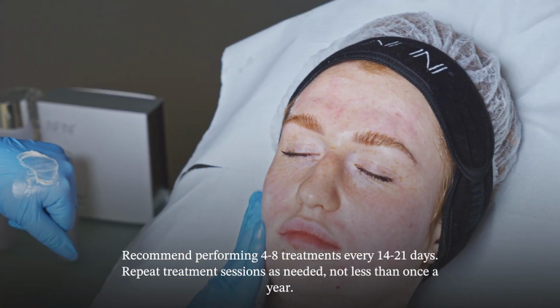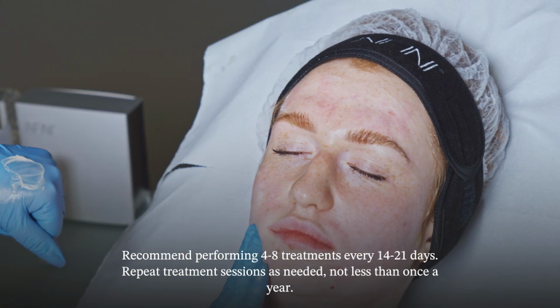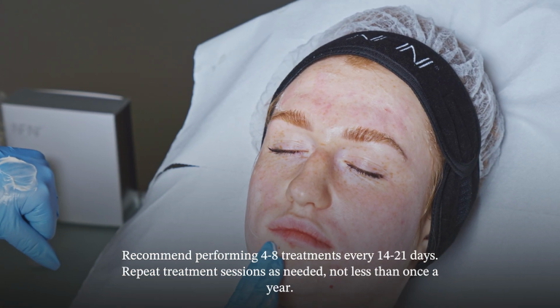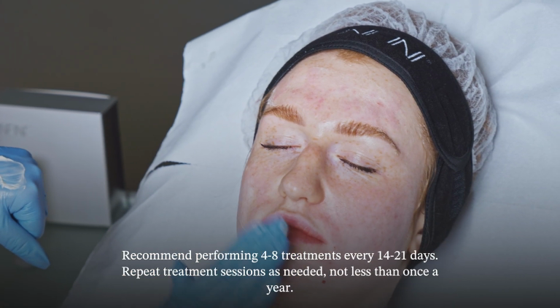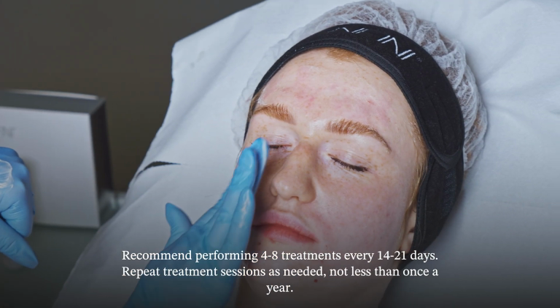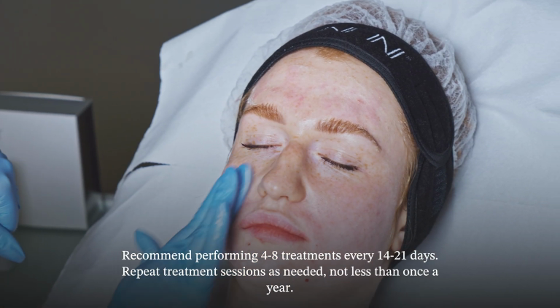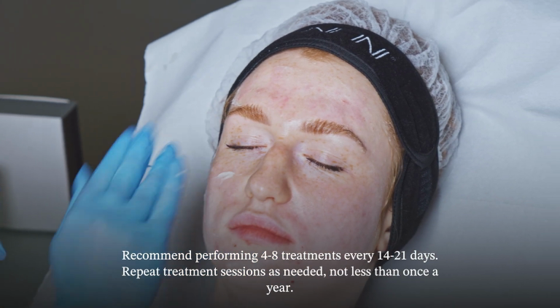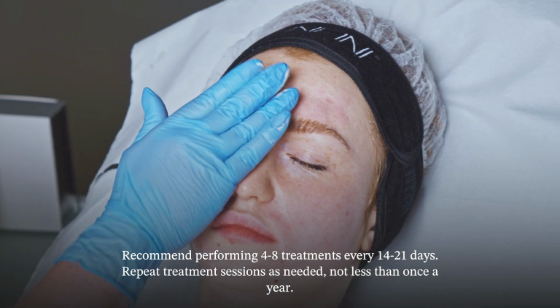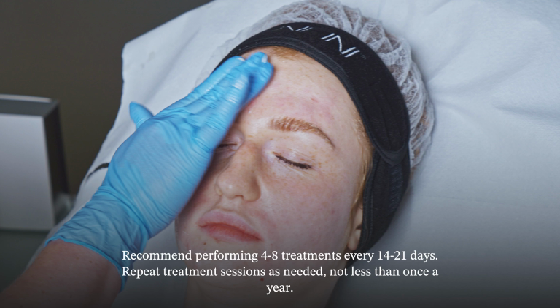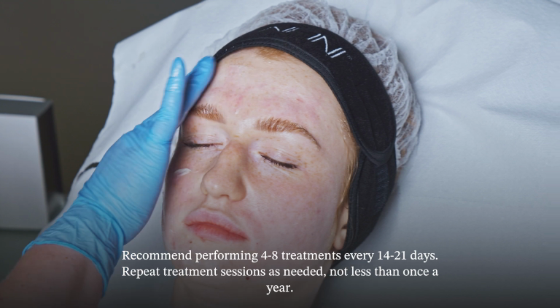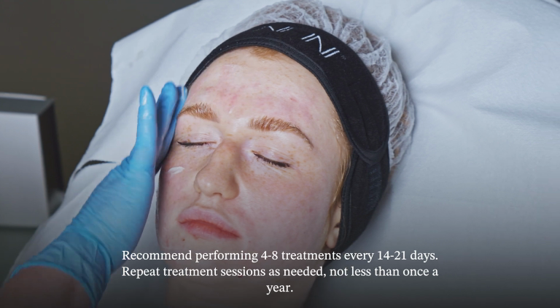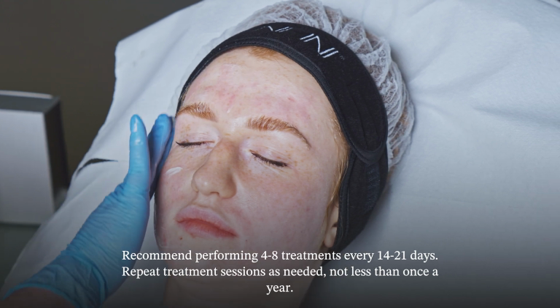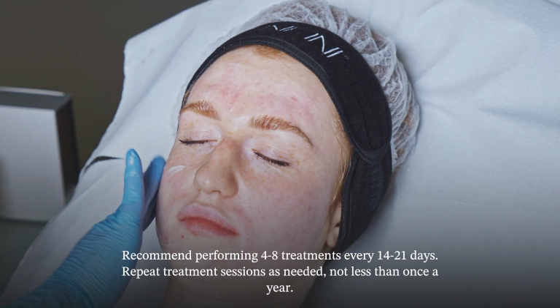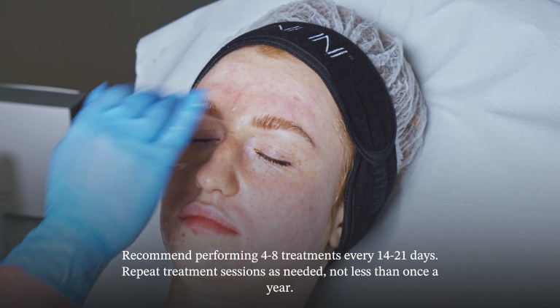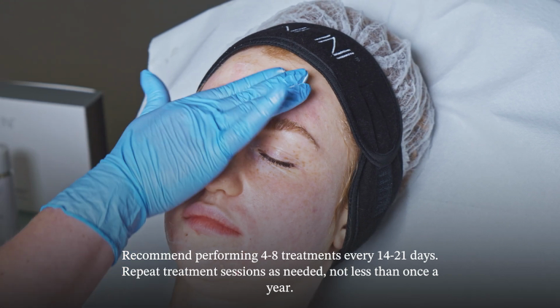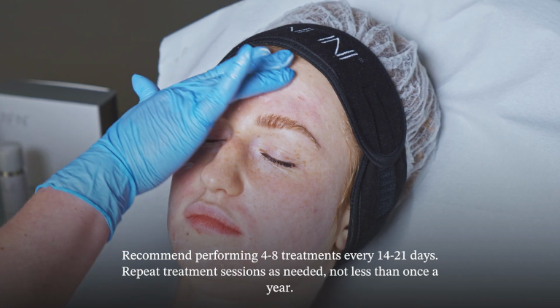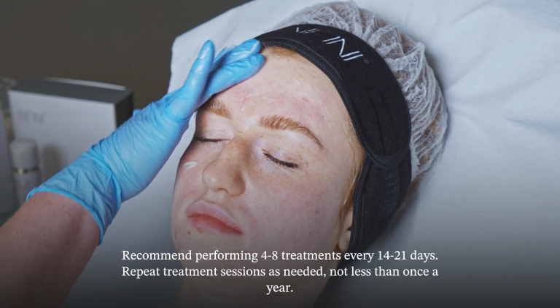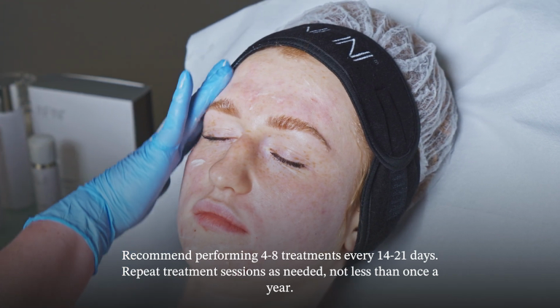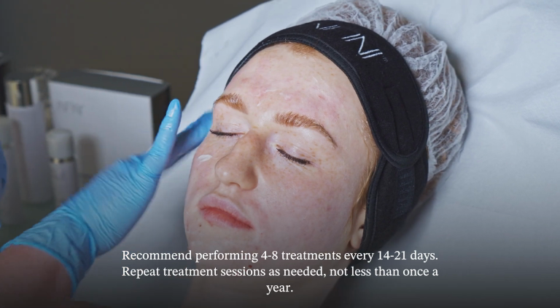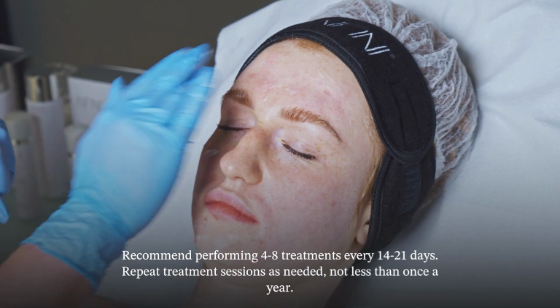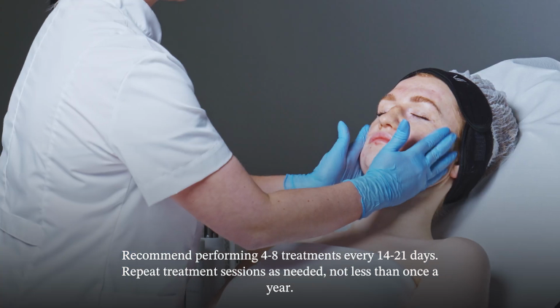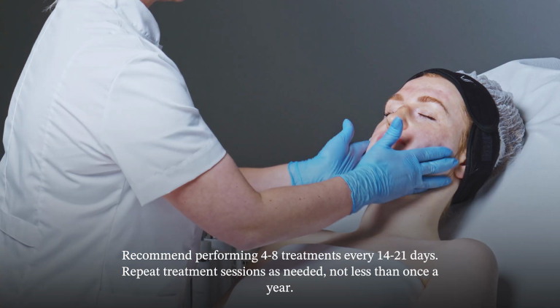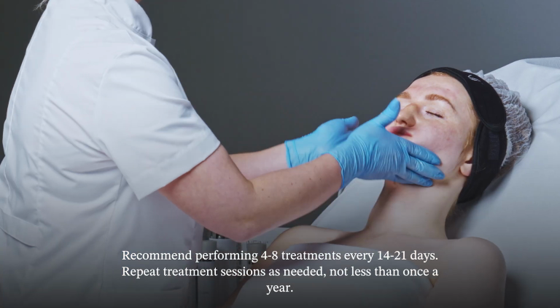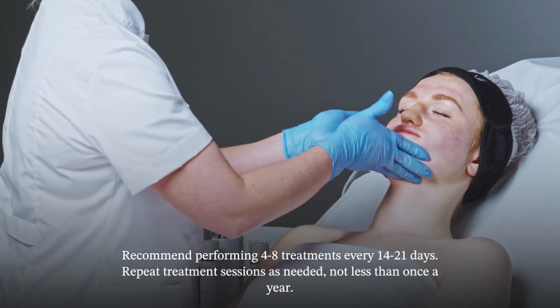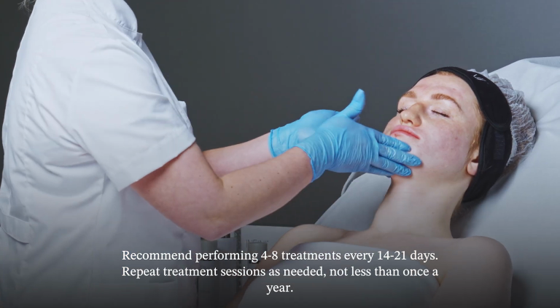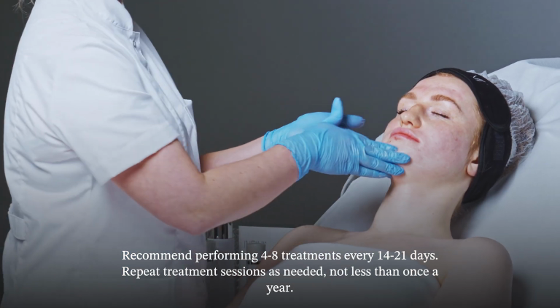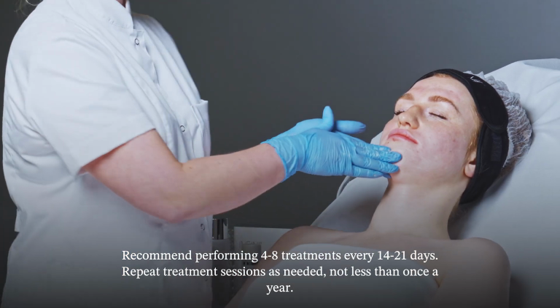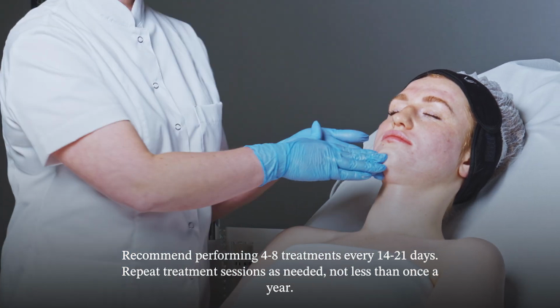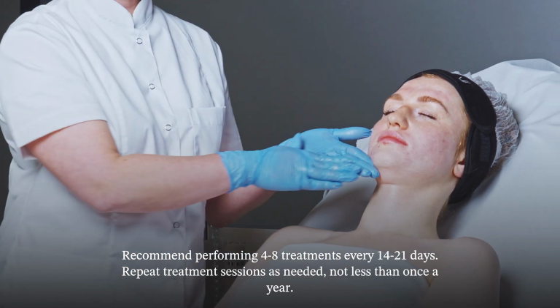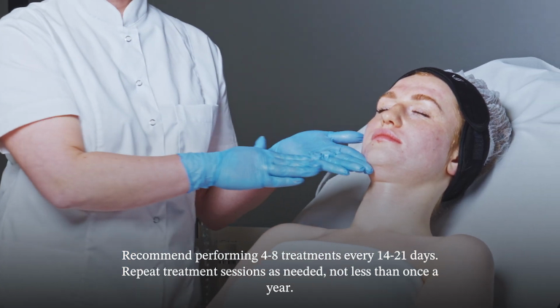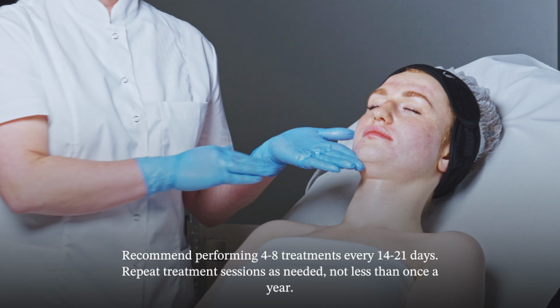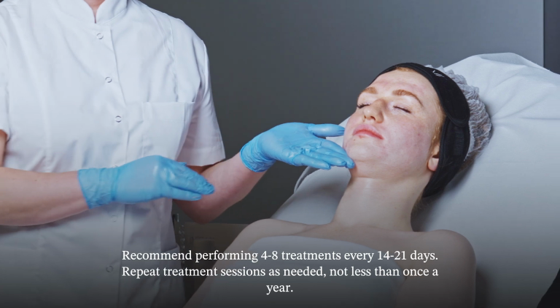Recommend four to eight treatments every 14 to 21 days. Repeat treatment sessions as required, at least once a year.